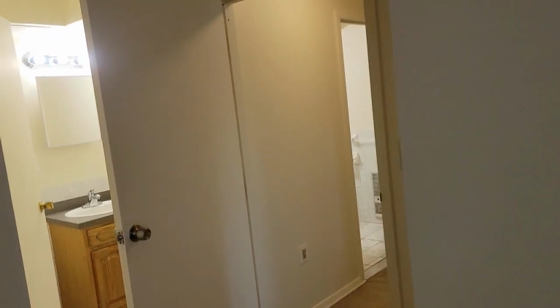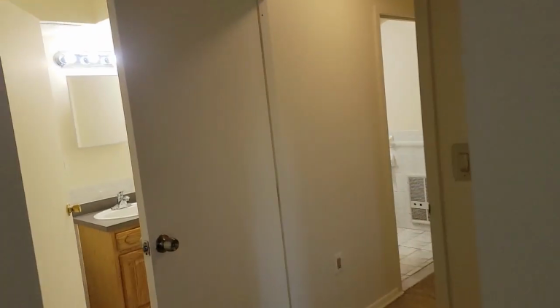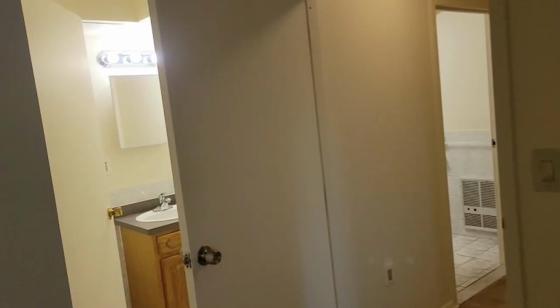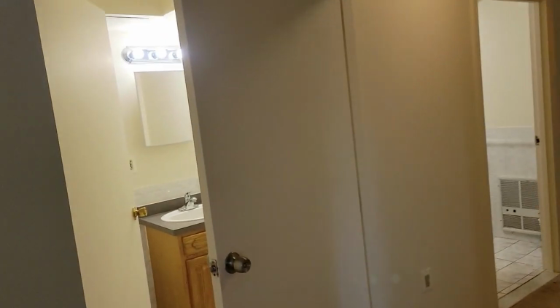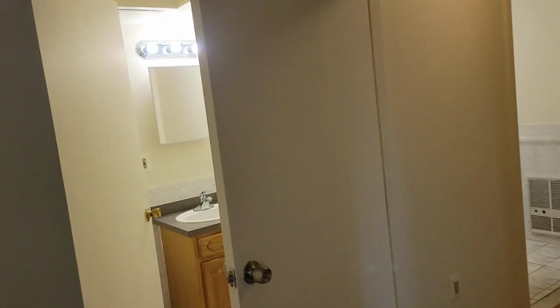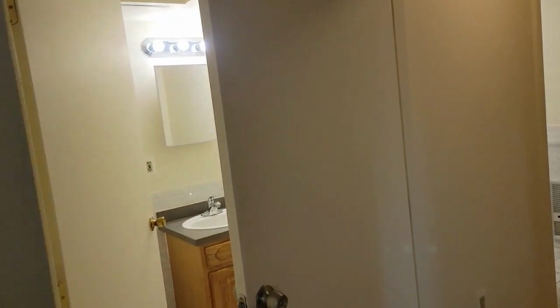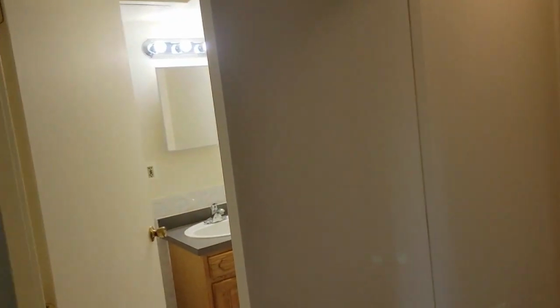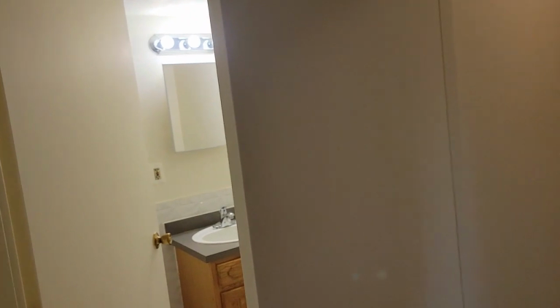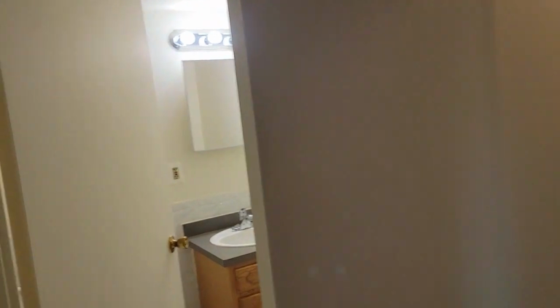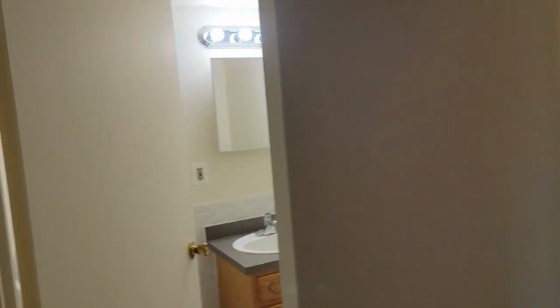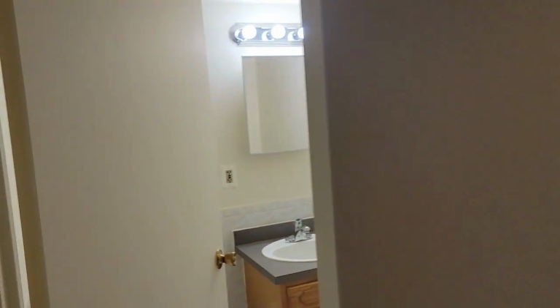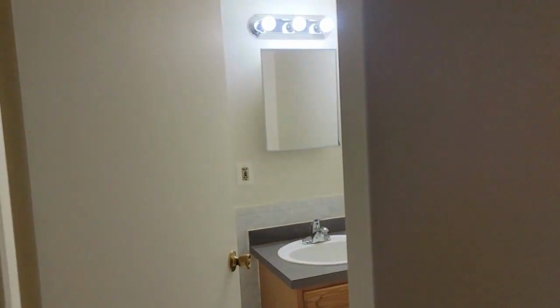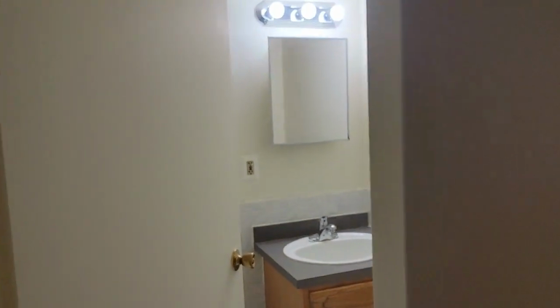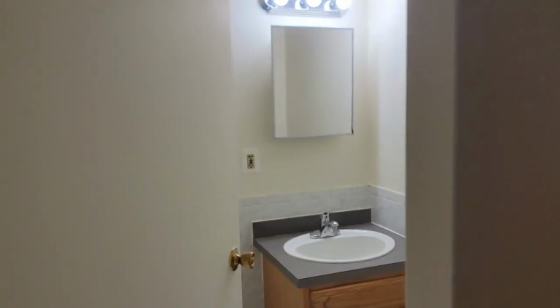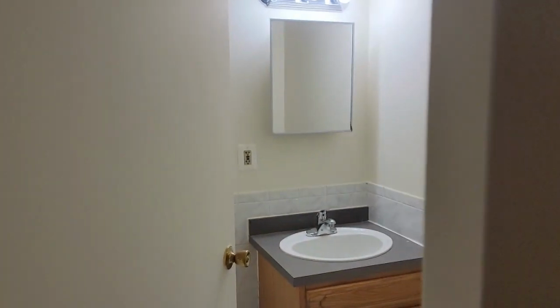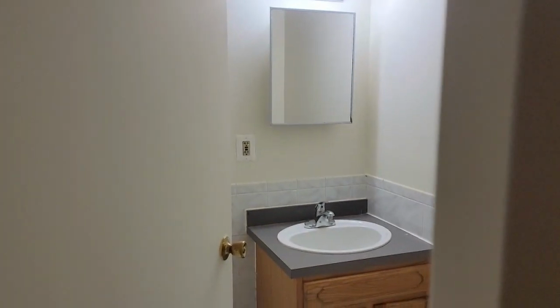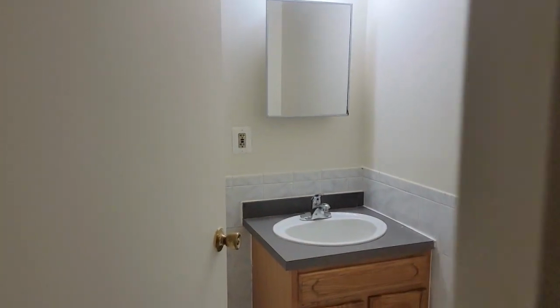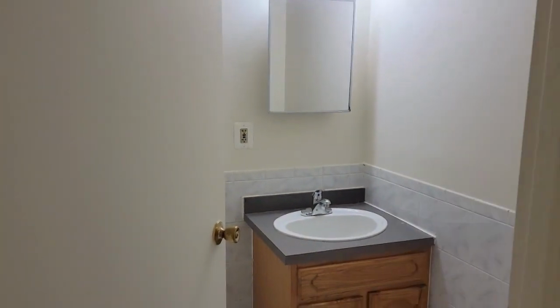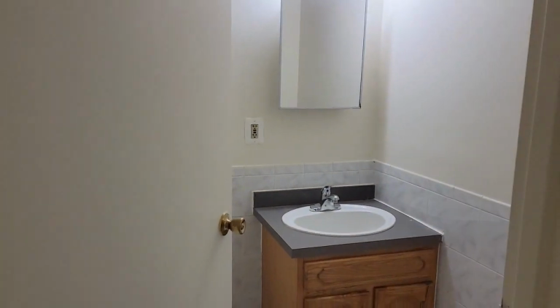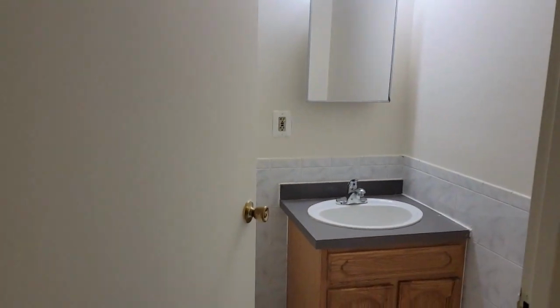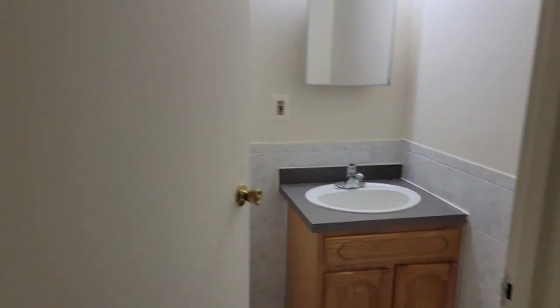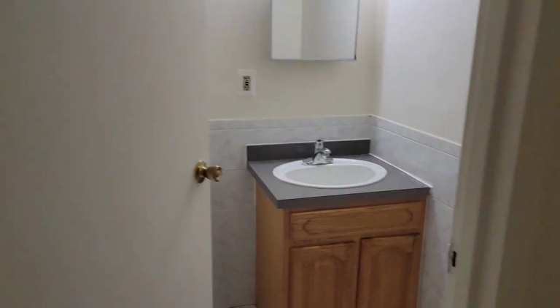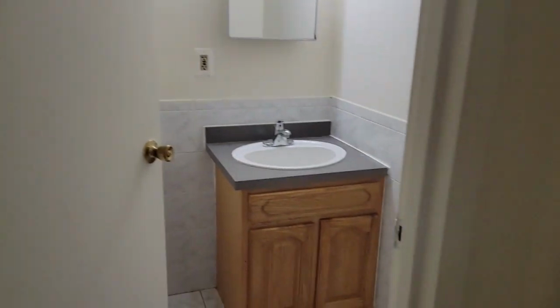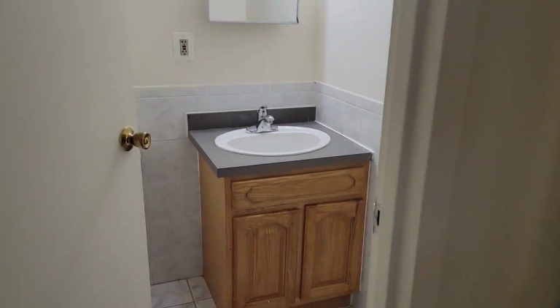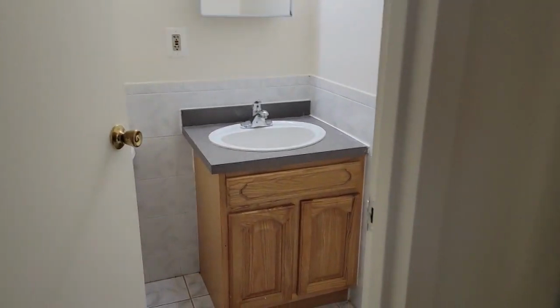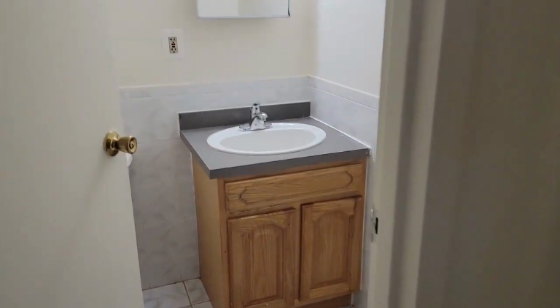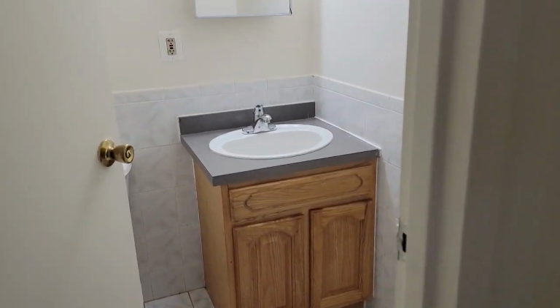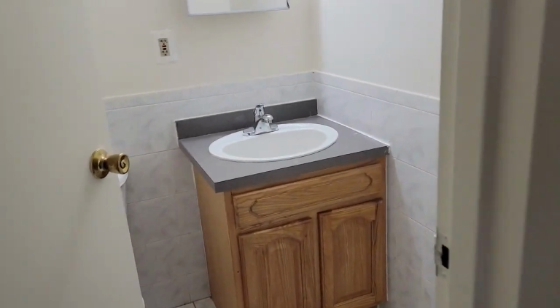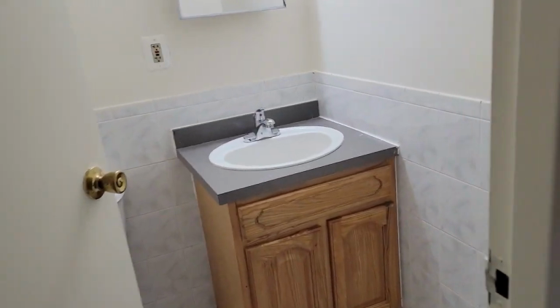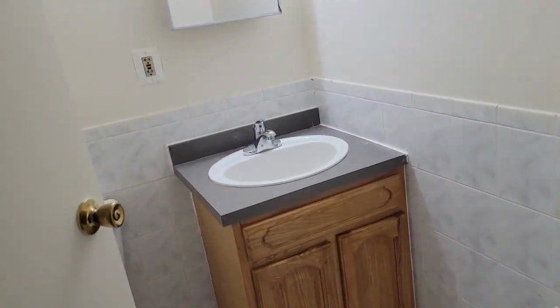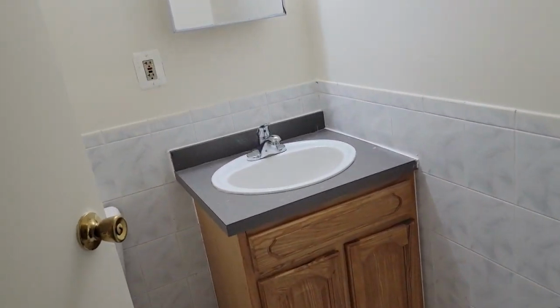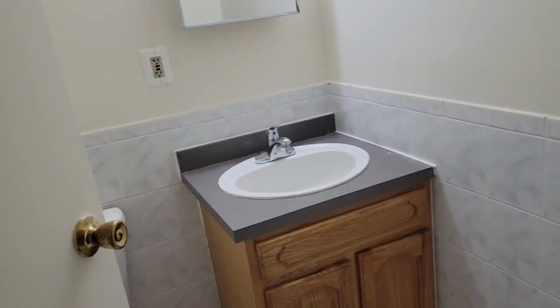The master bedroom has its own half bath. It's not a full bath, but it's nice to have.